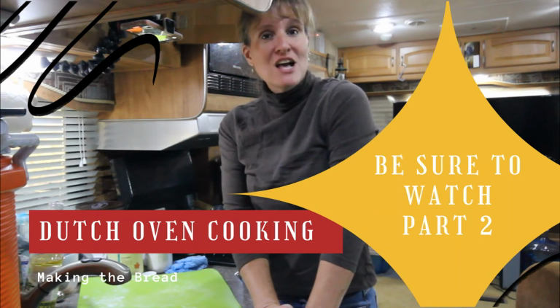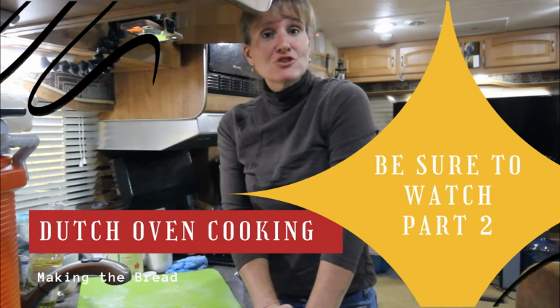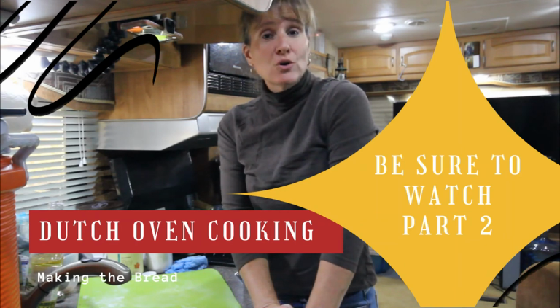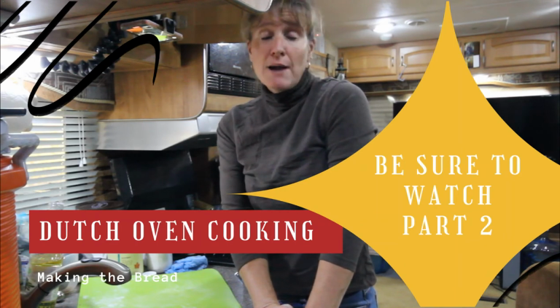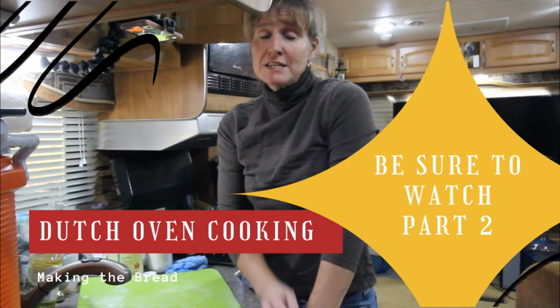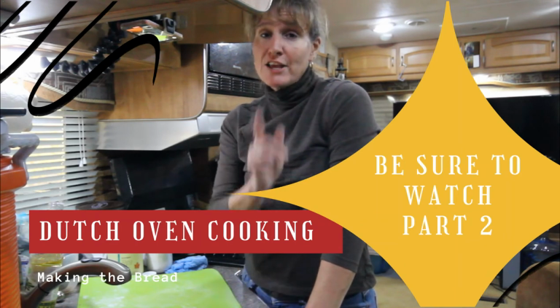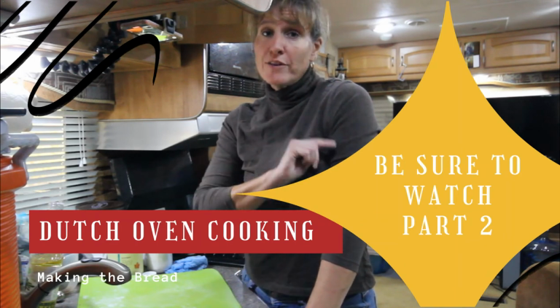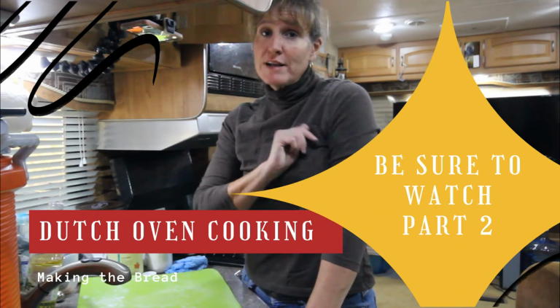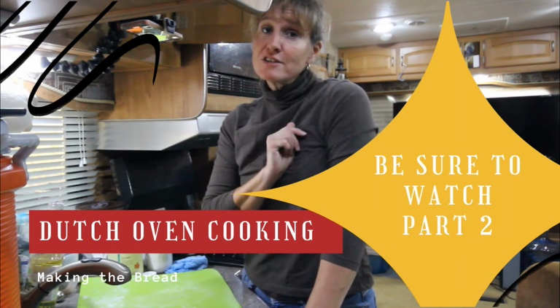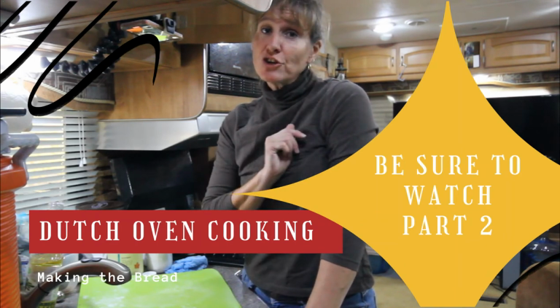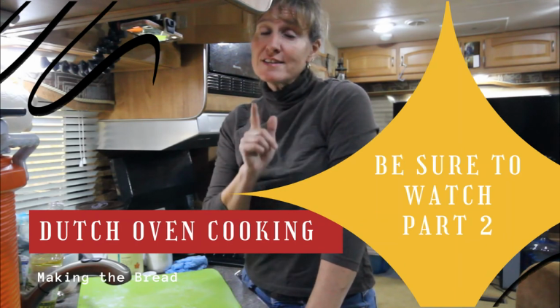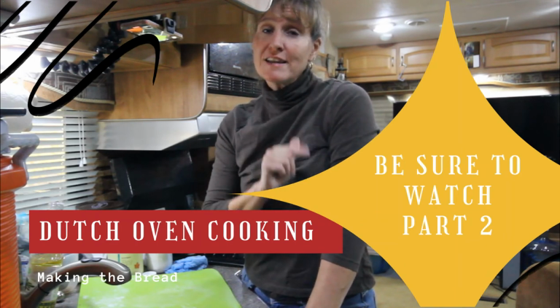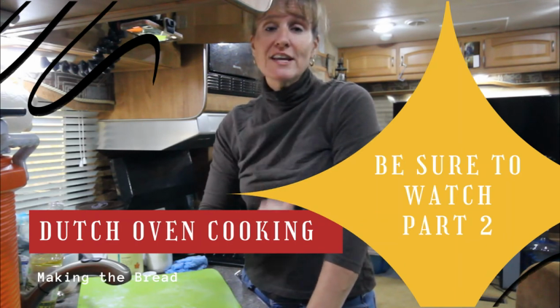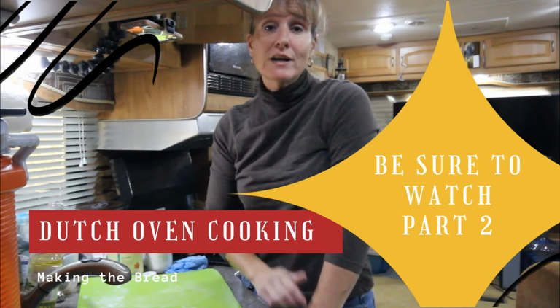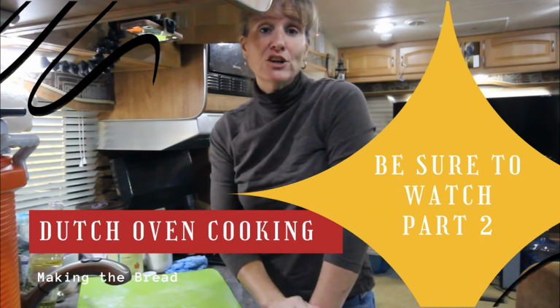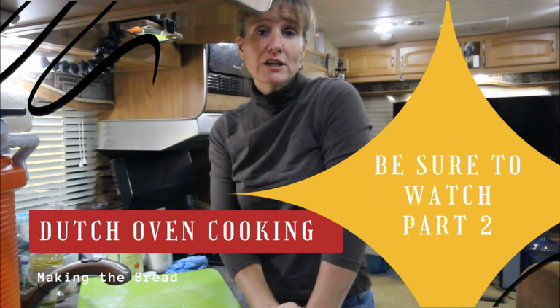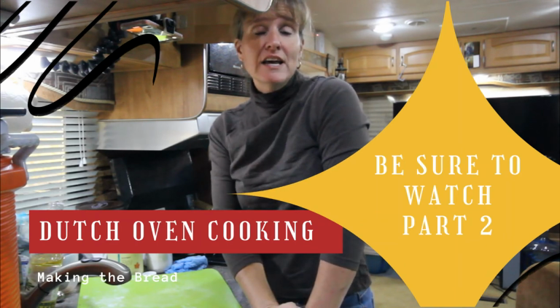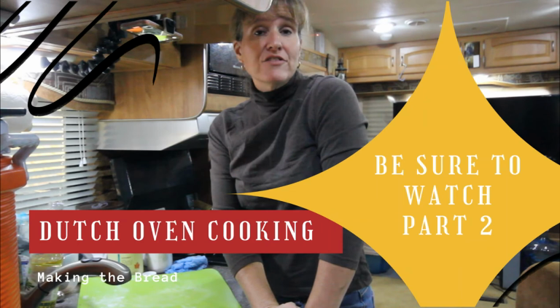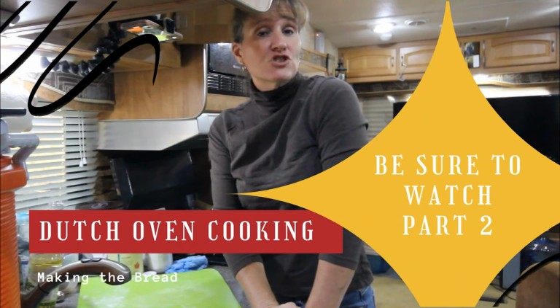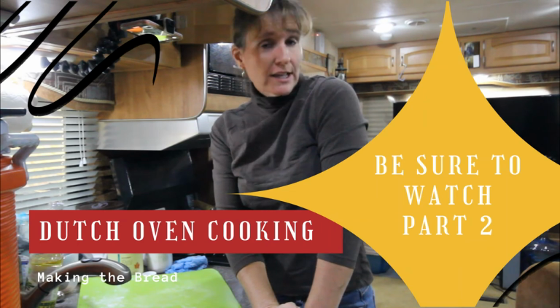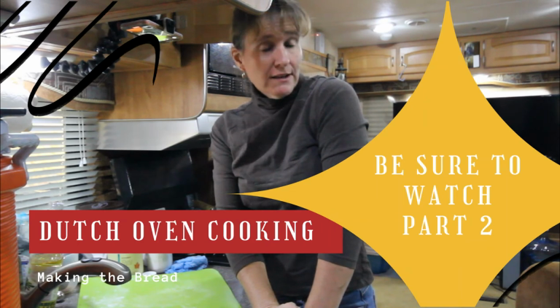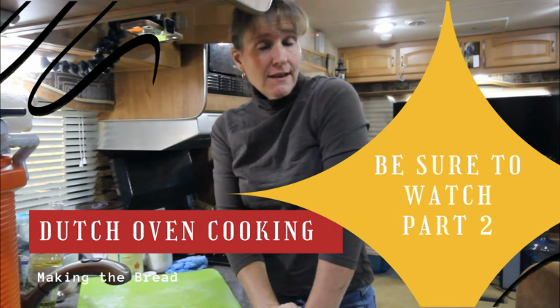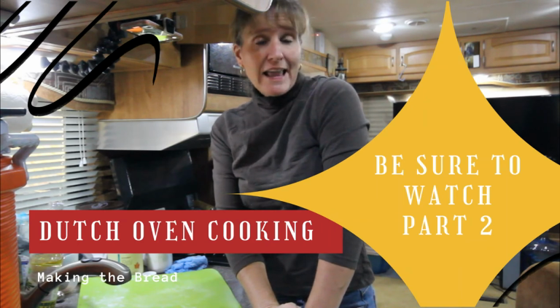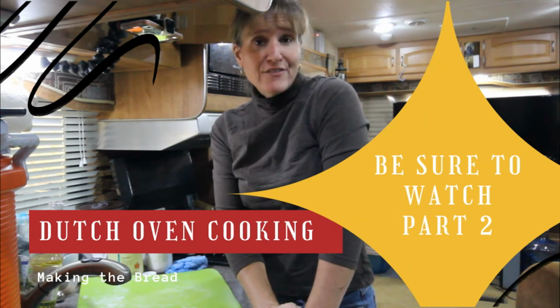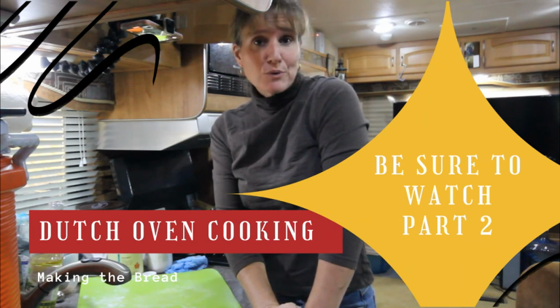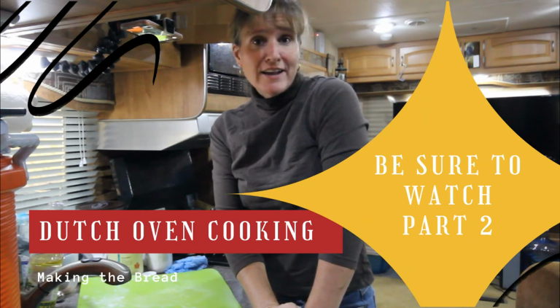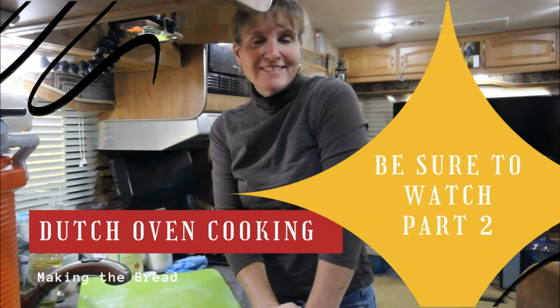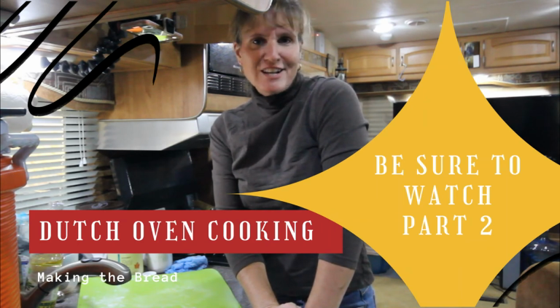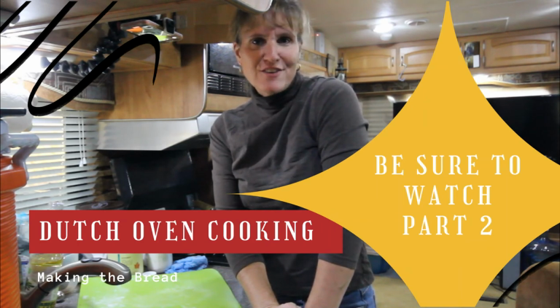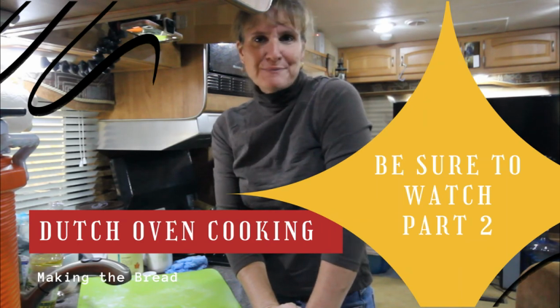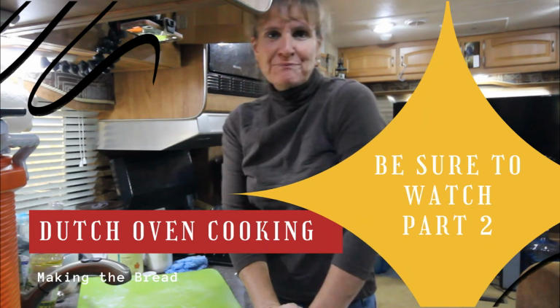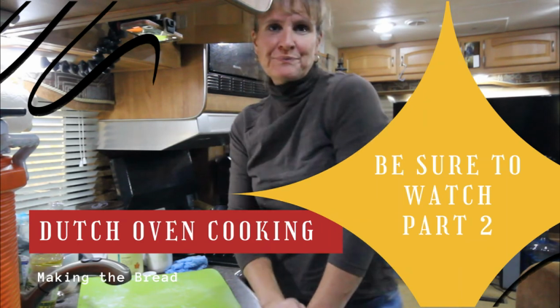I'm going to take you on the rest of the journey this evening when I cook the chicken and the bread in the Dutch oven.